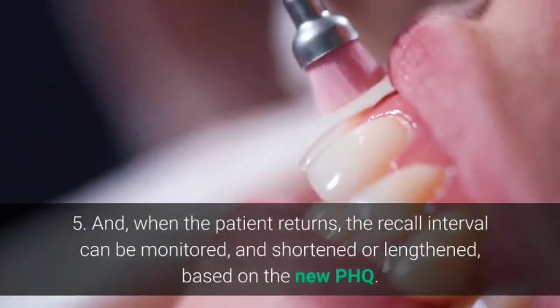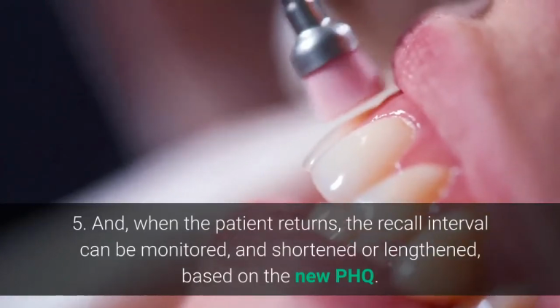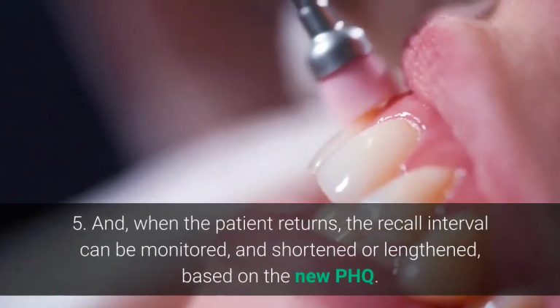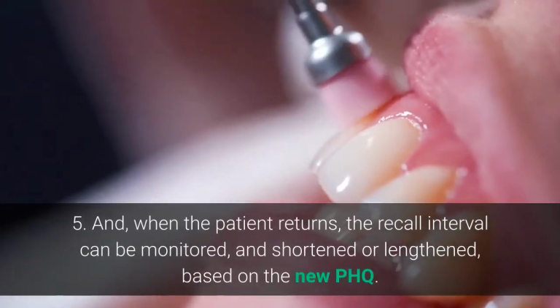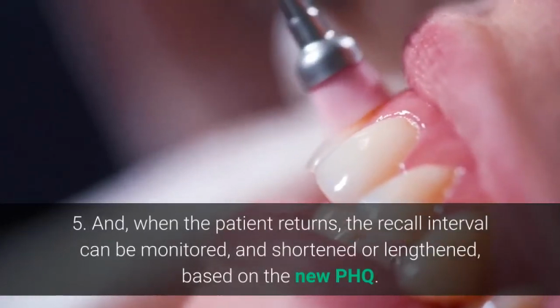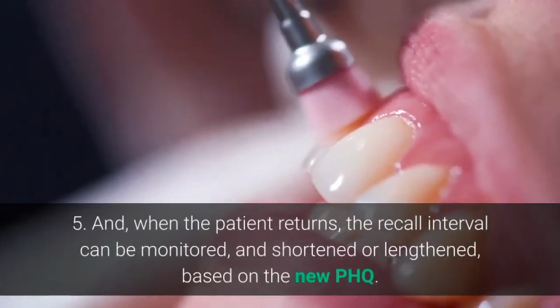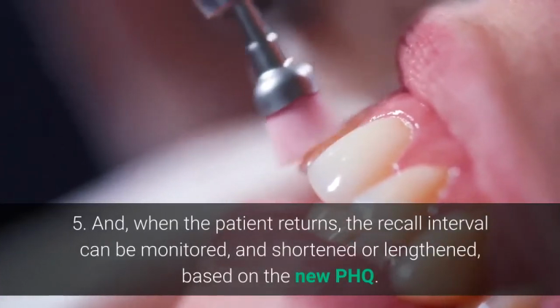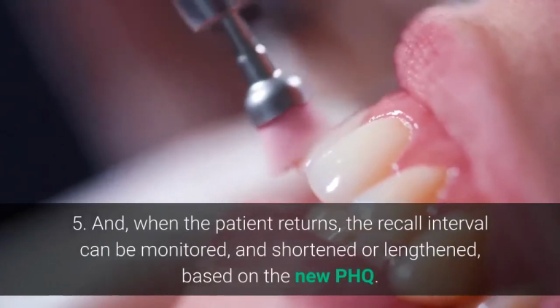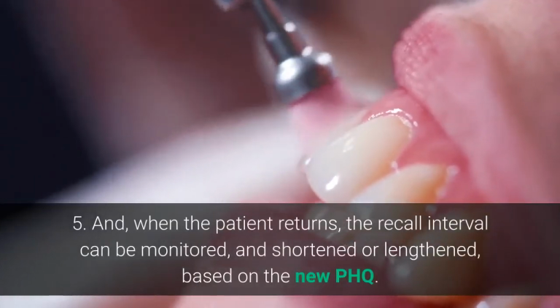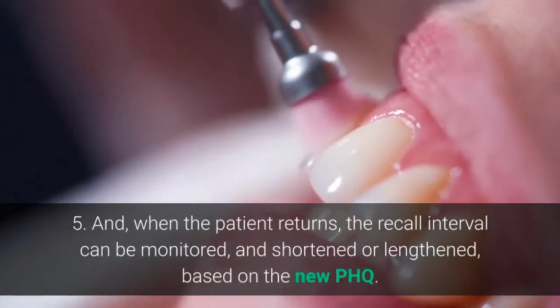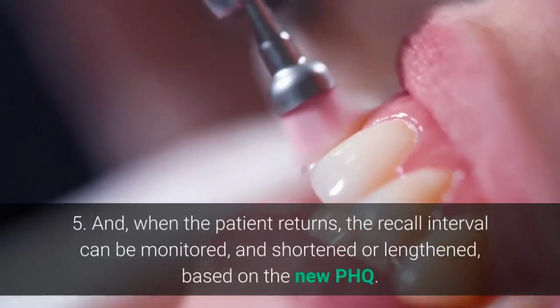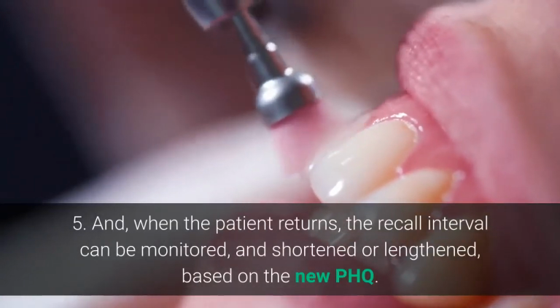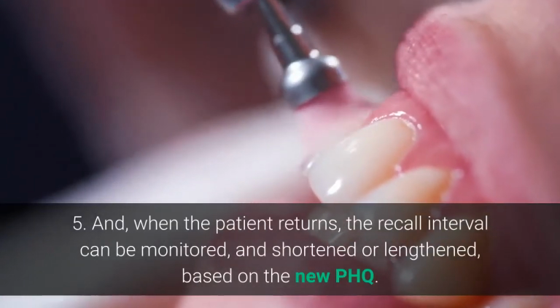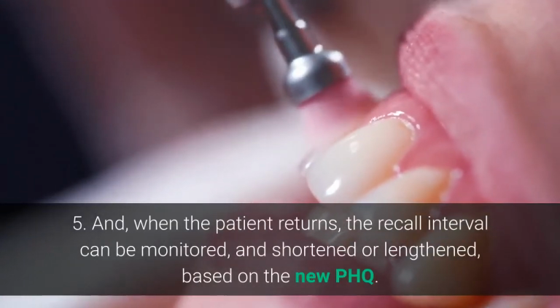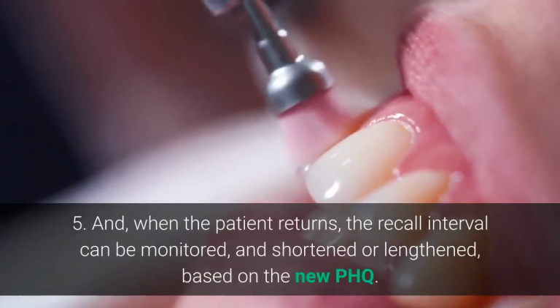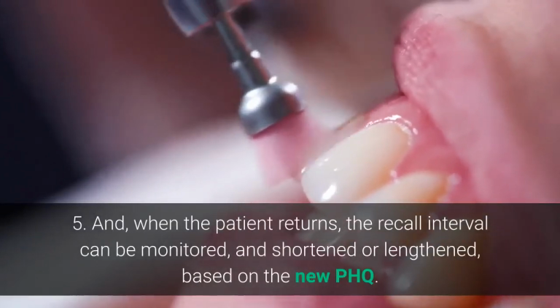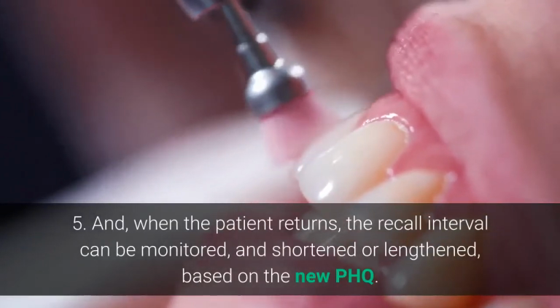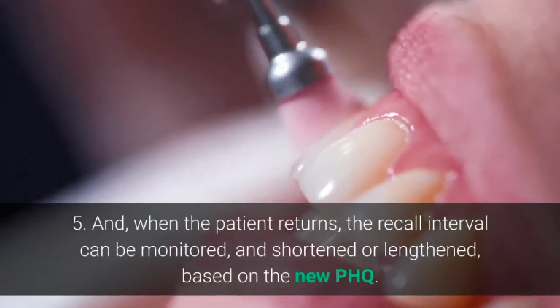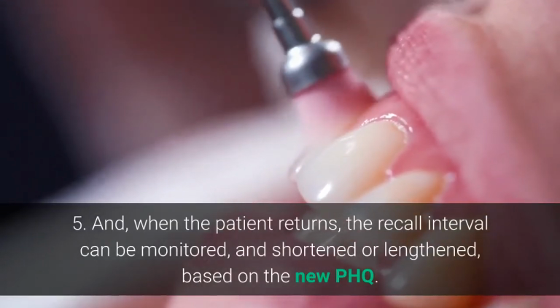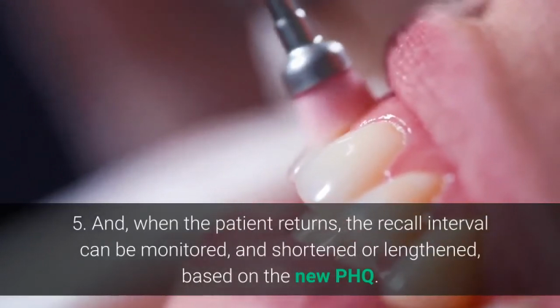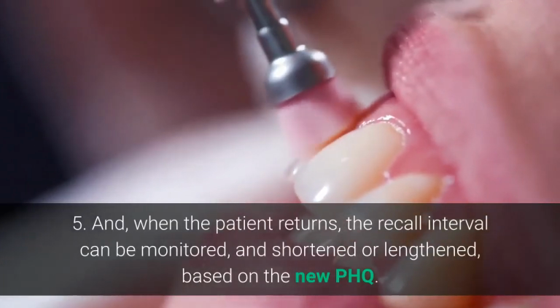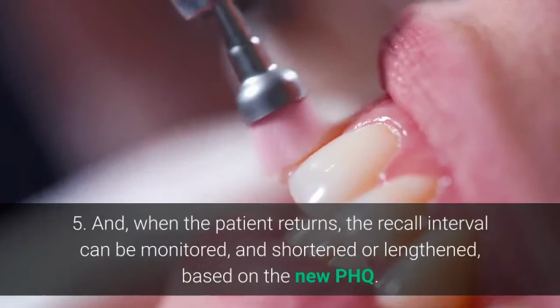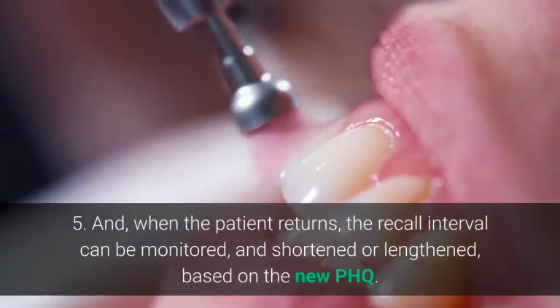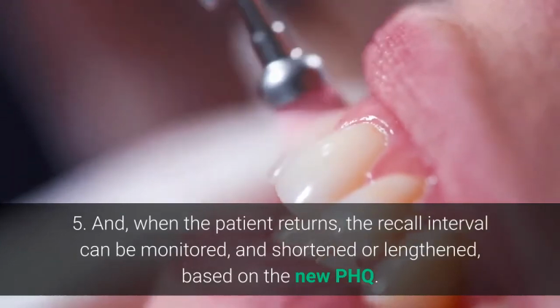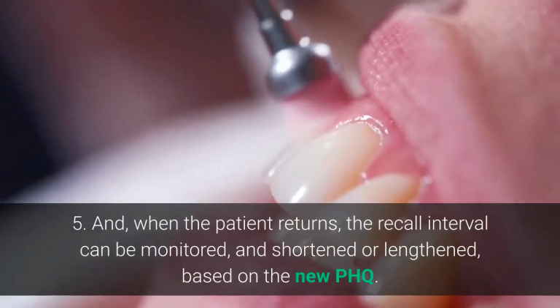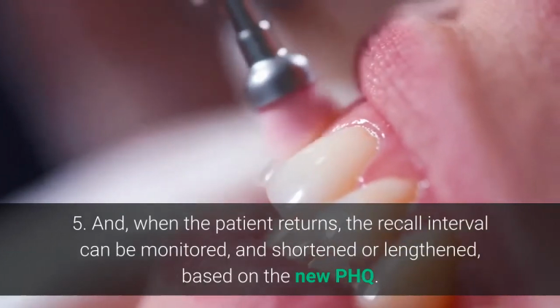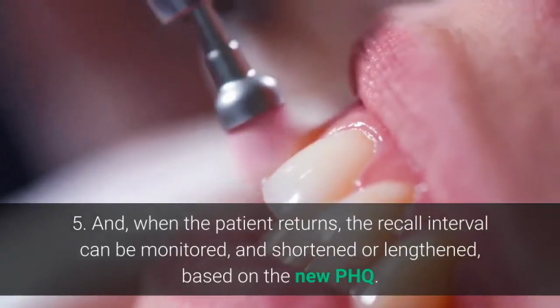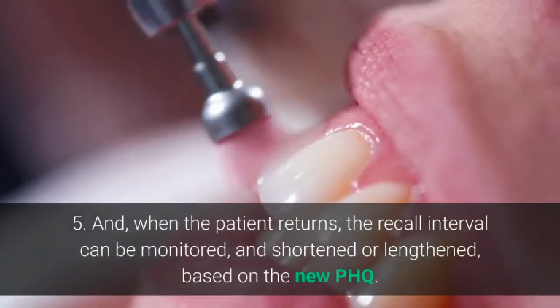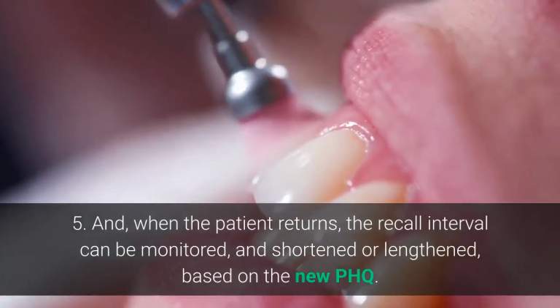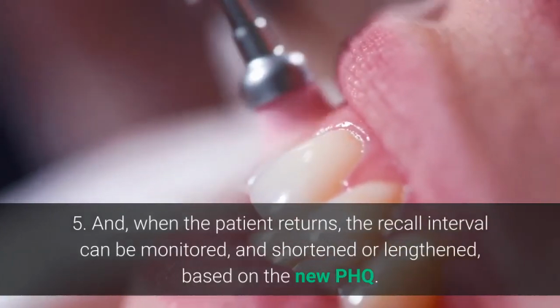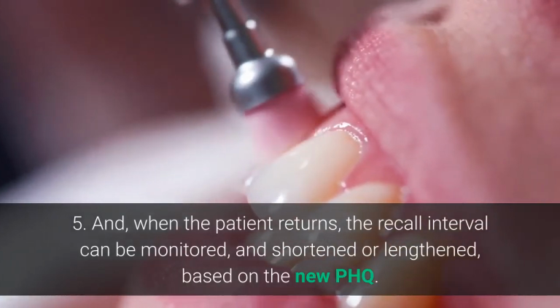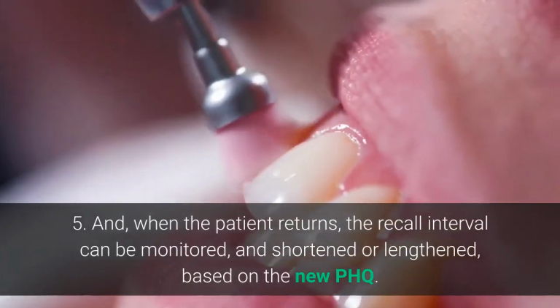Step 5: When the patient returns, the recall interval can be monitored, and shortened or lengthened, based on the new PHQ.